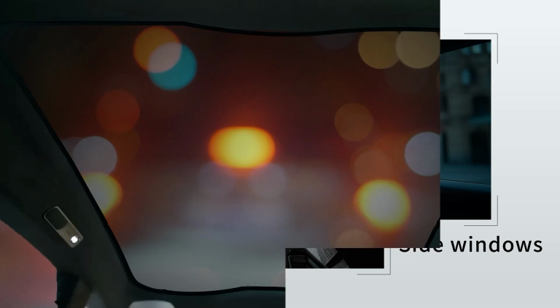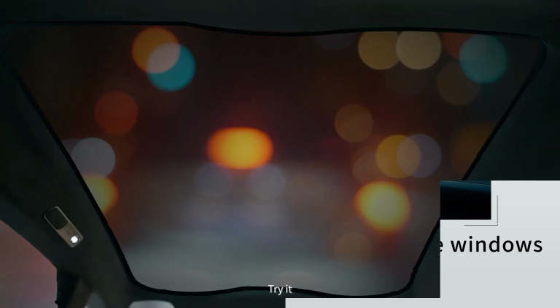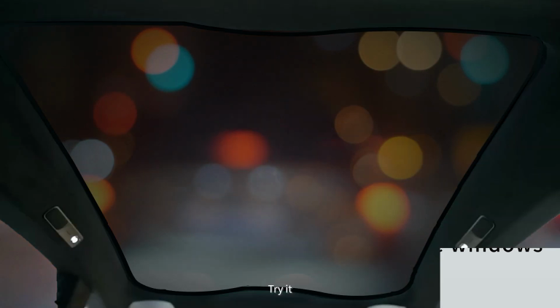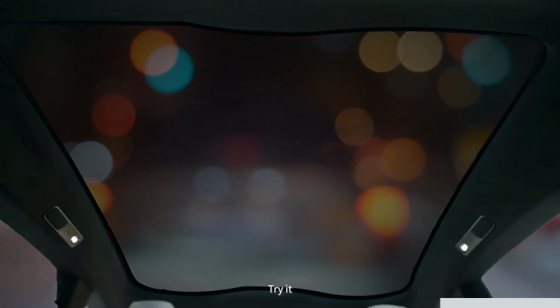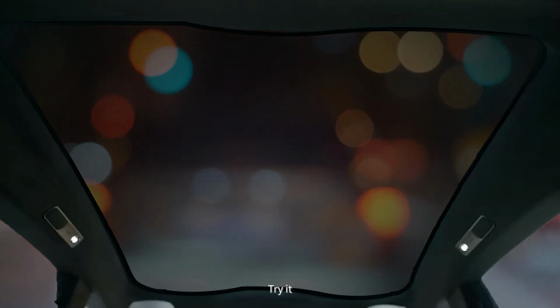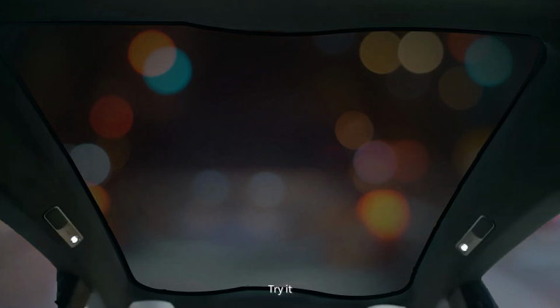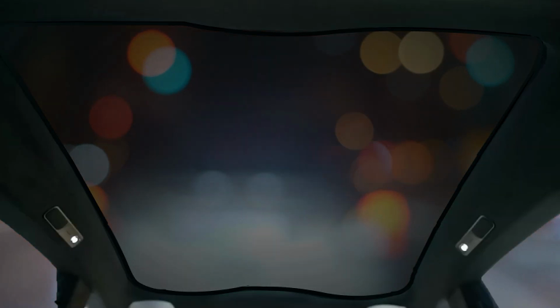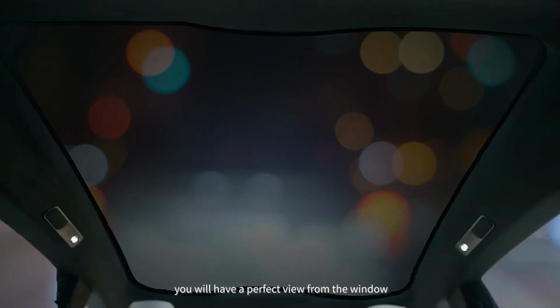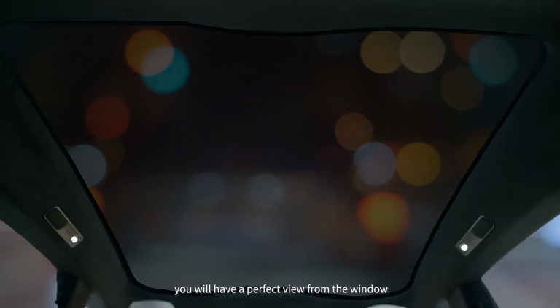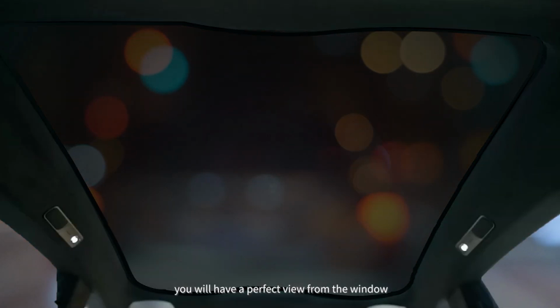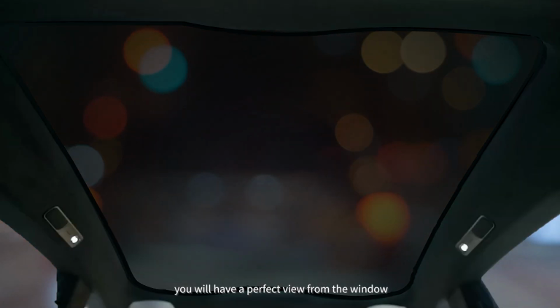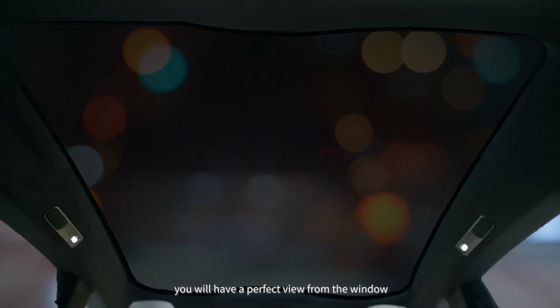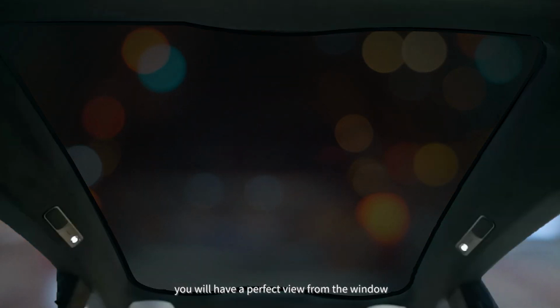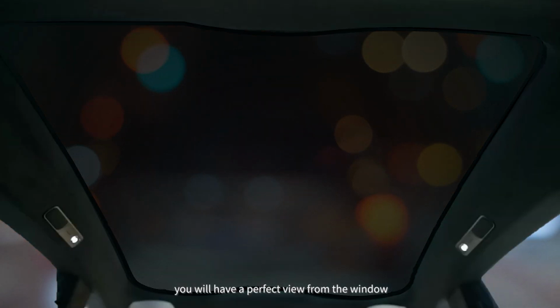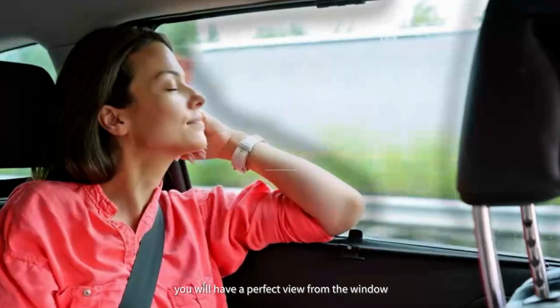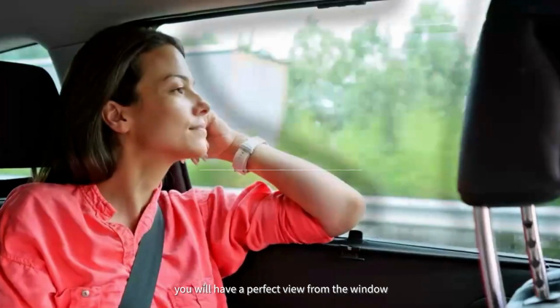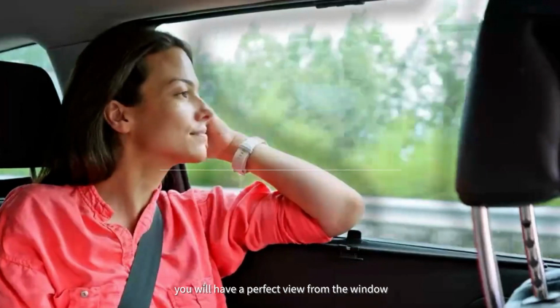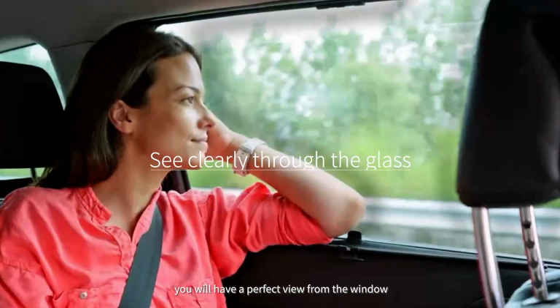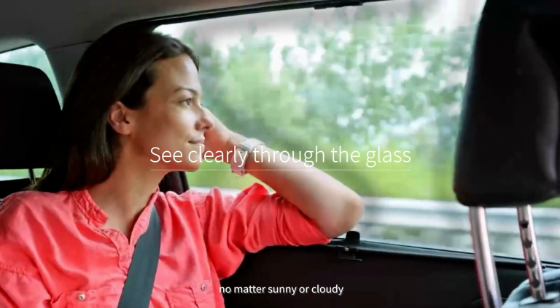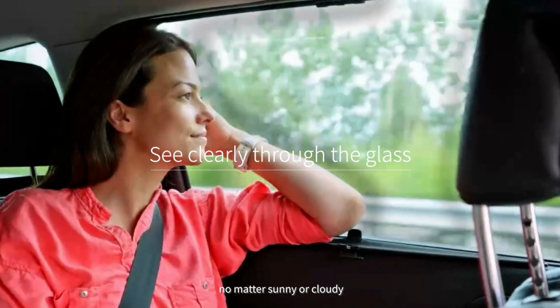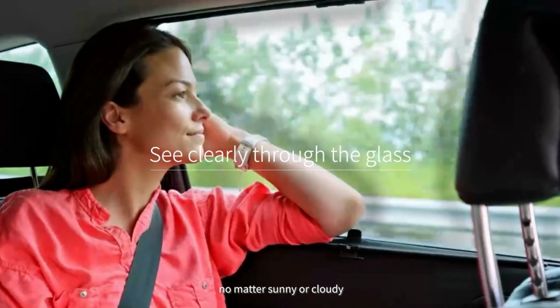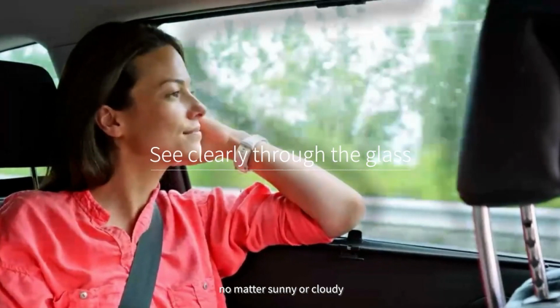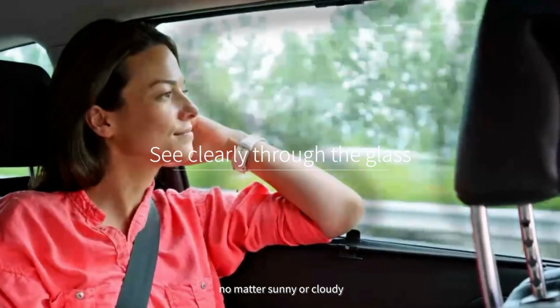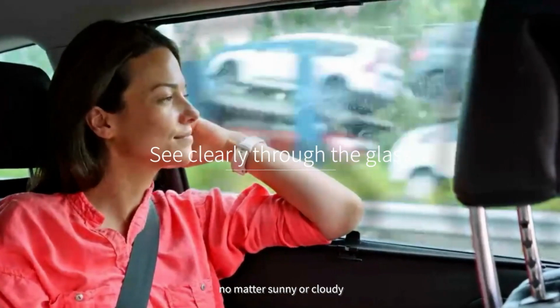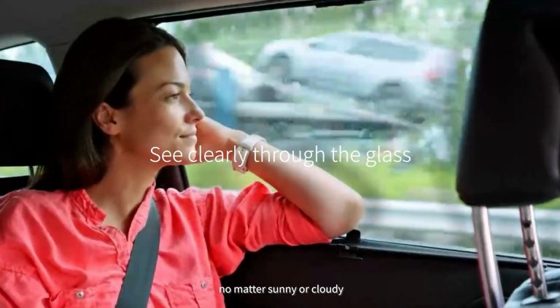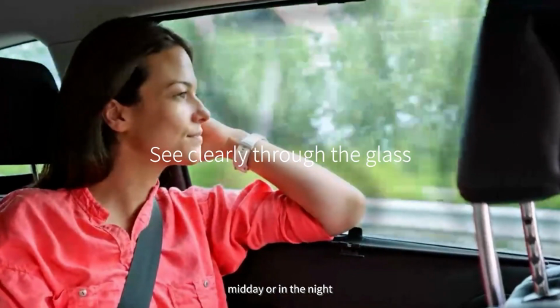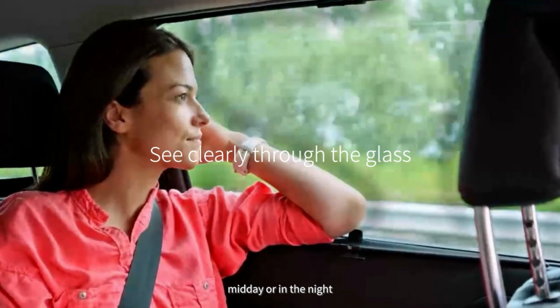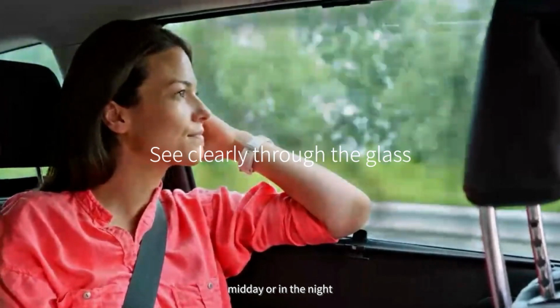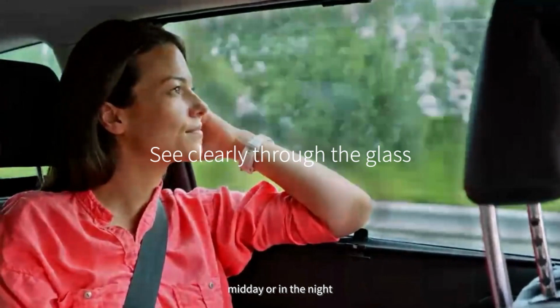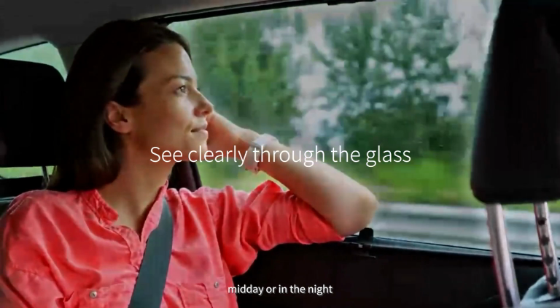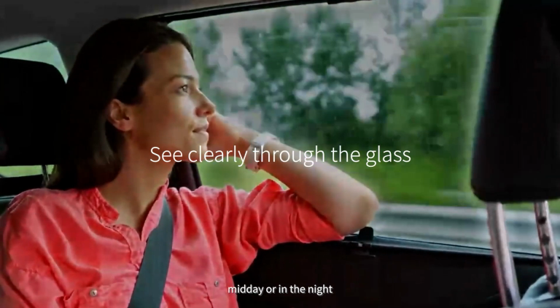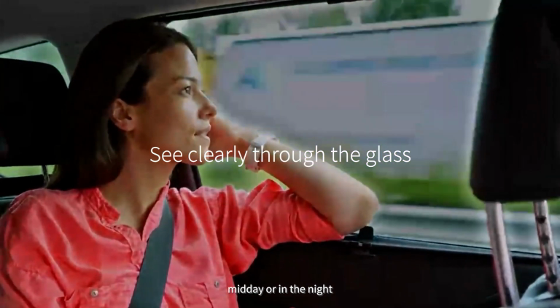Try it! You will have a perfect view from the window no matter if it's sunny or cloudy, midday or at night.